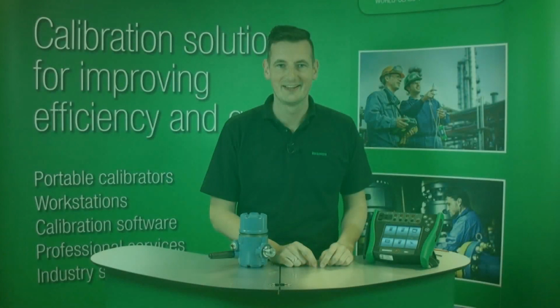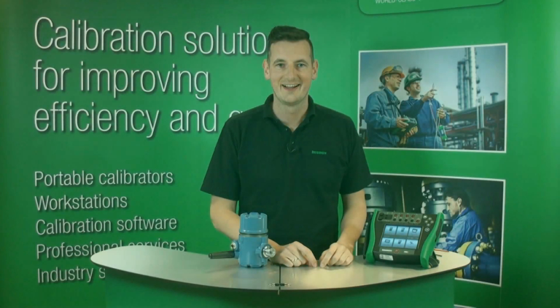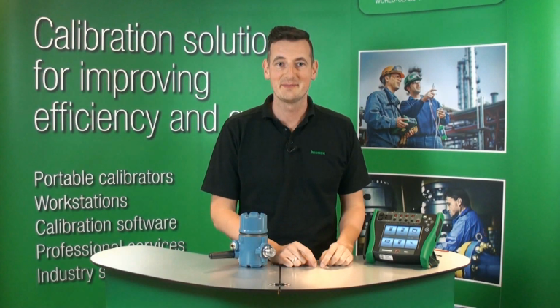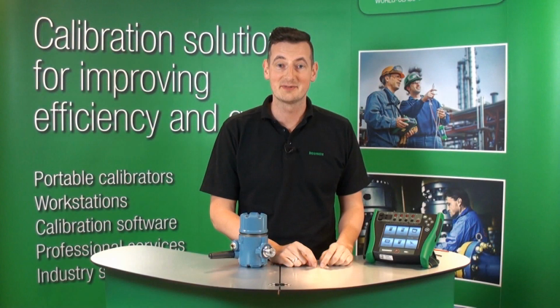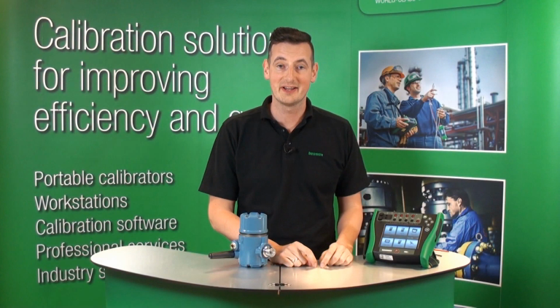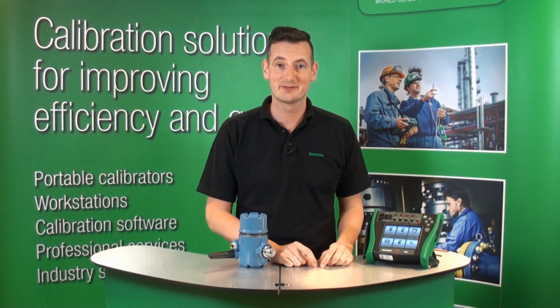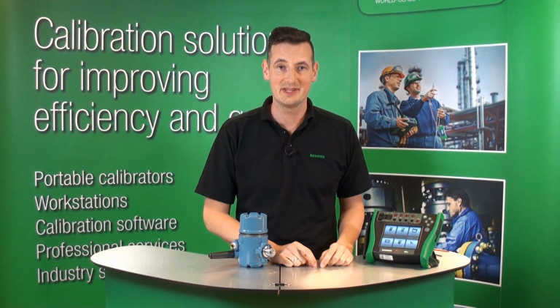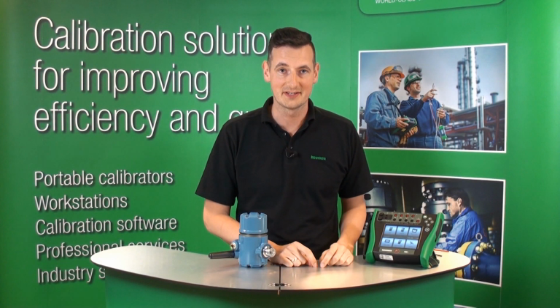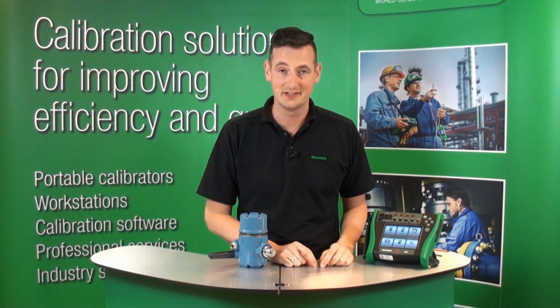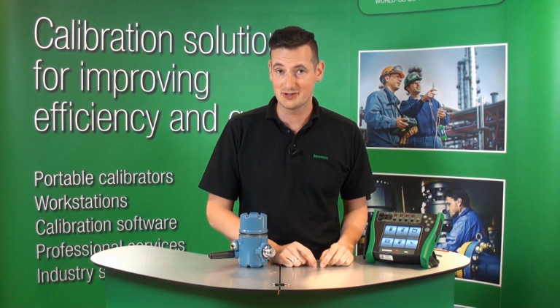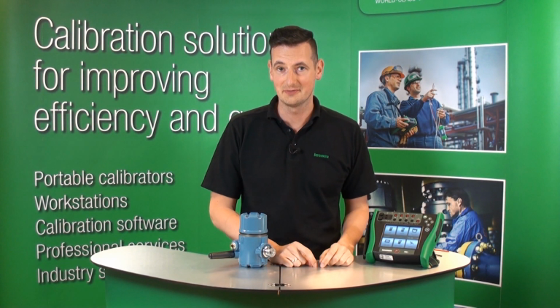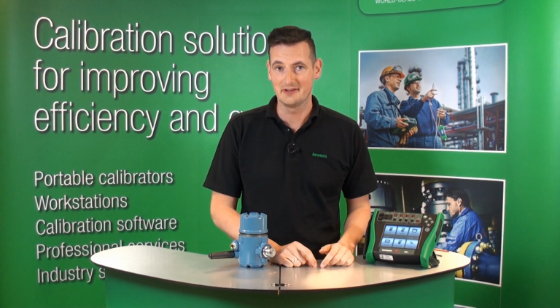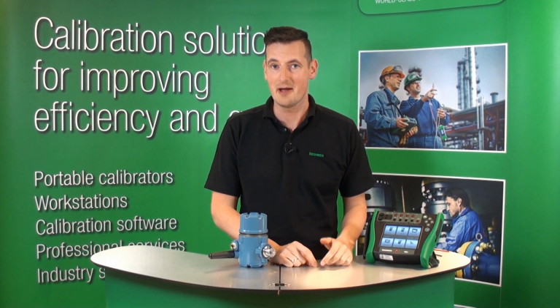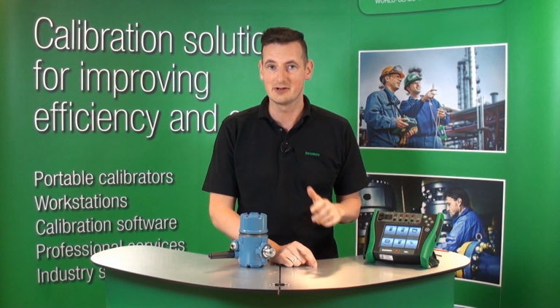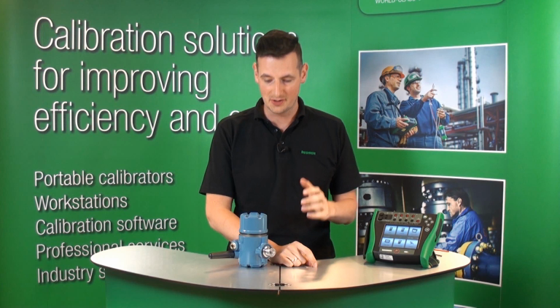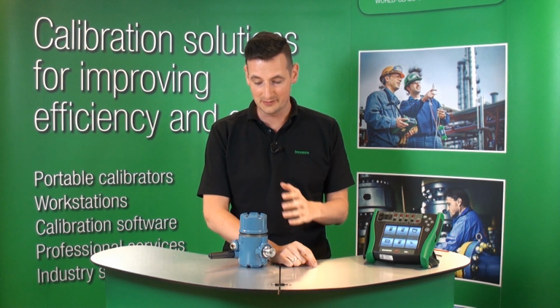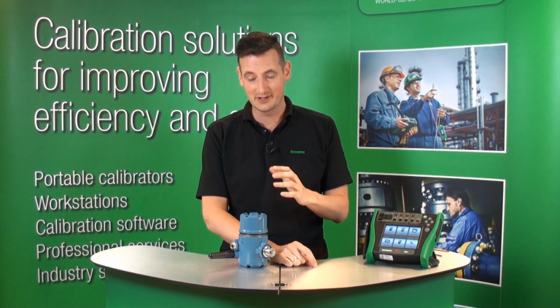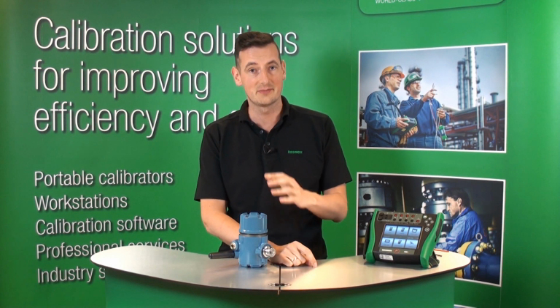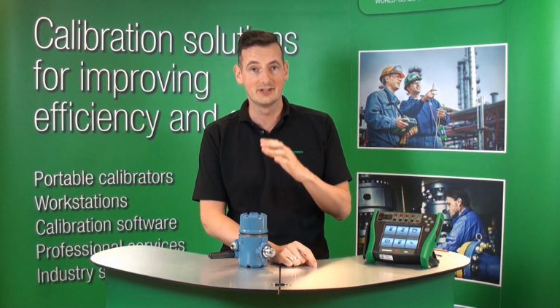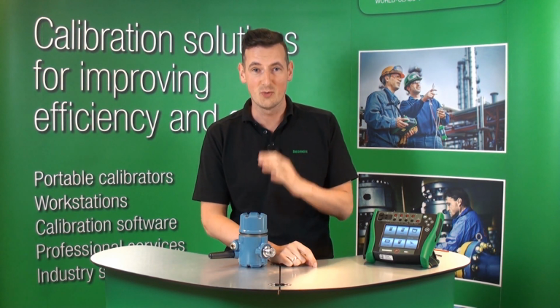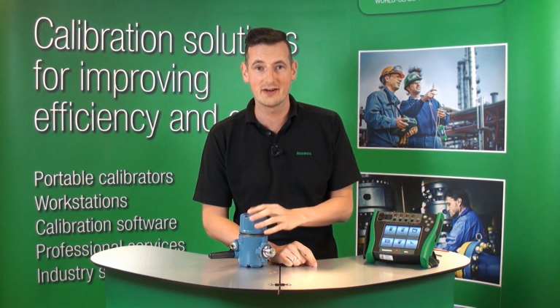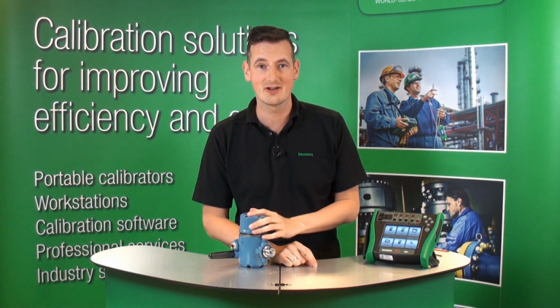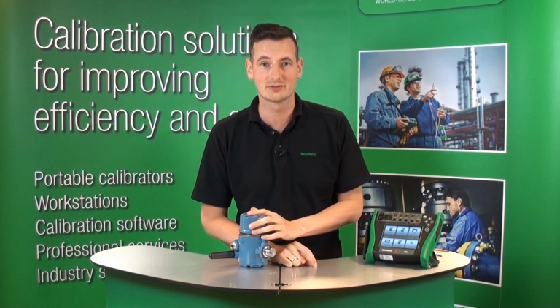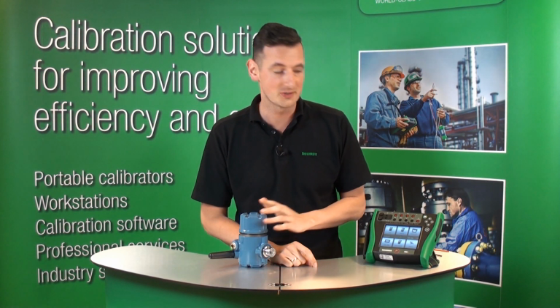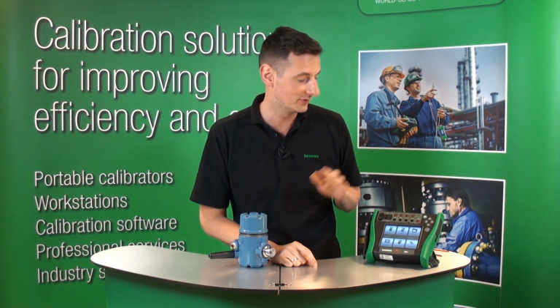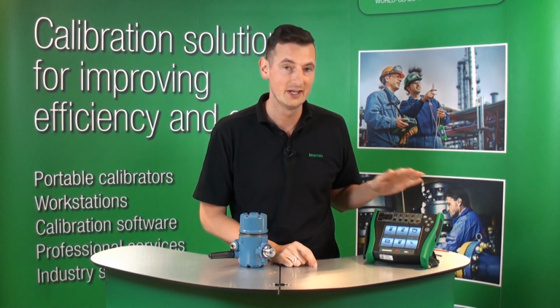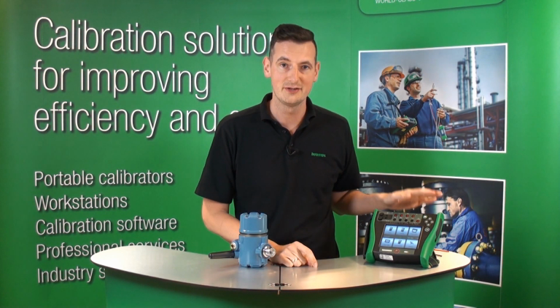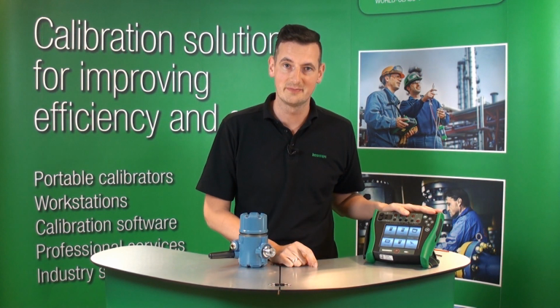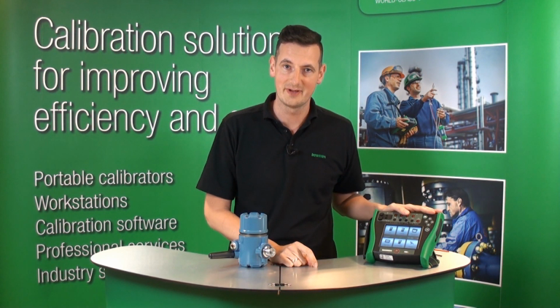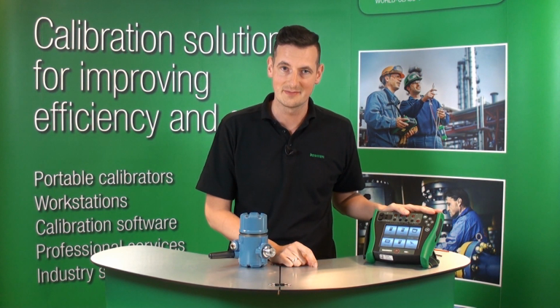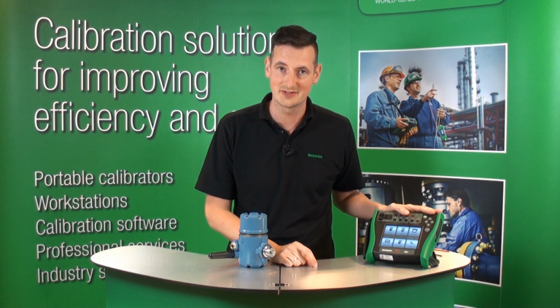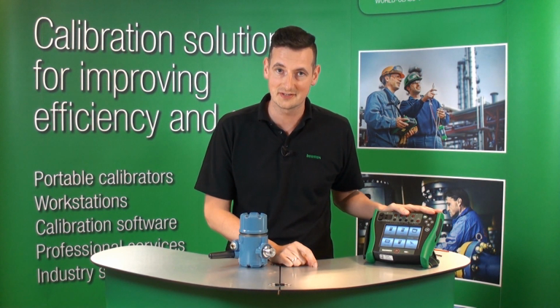Hi, my name is Michael from Beamex. In this short video, I'm going to show you how to calibrate a wireless HART transmitter using Beamex MC6.